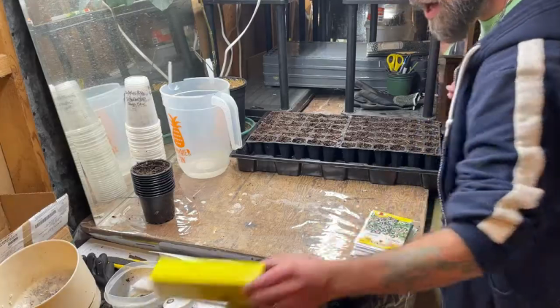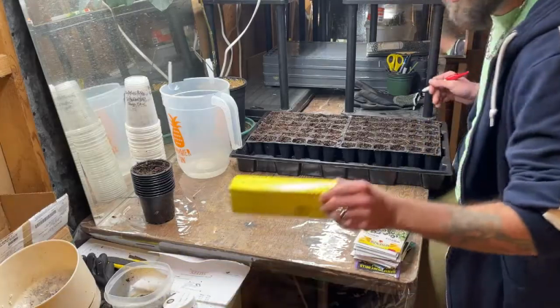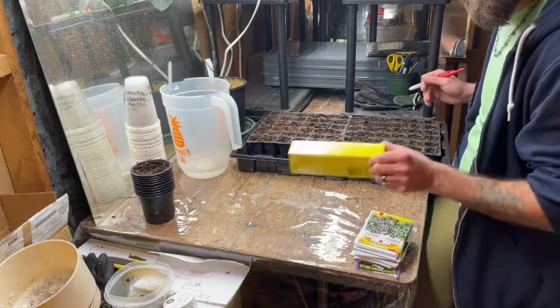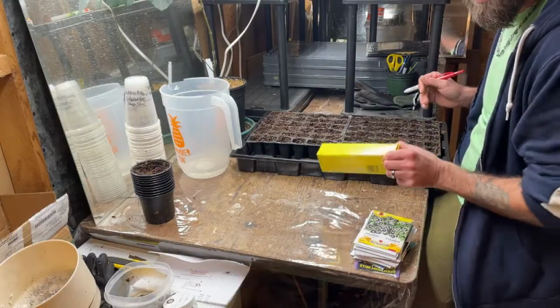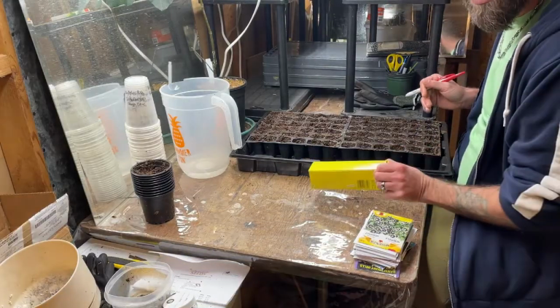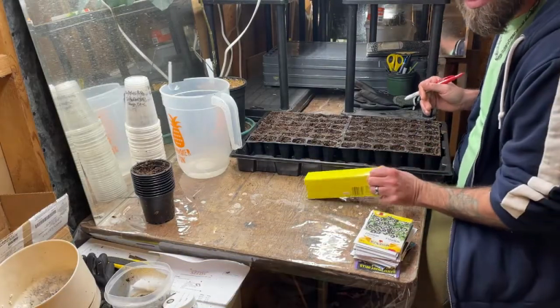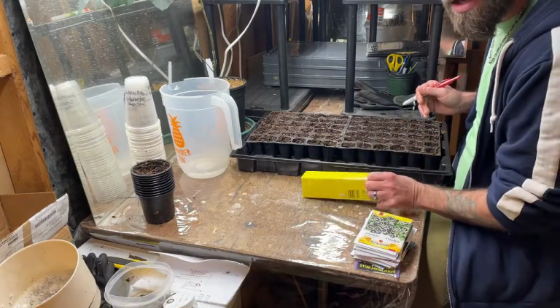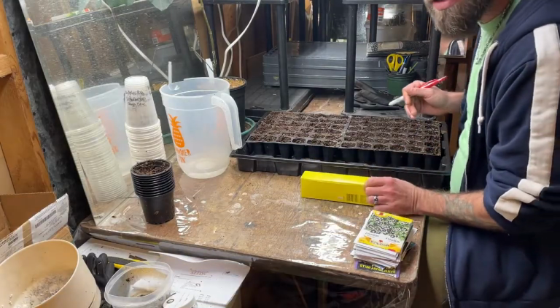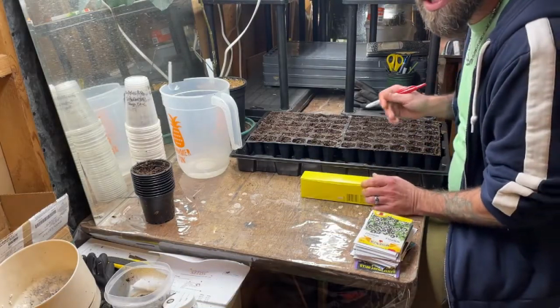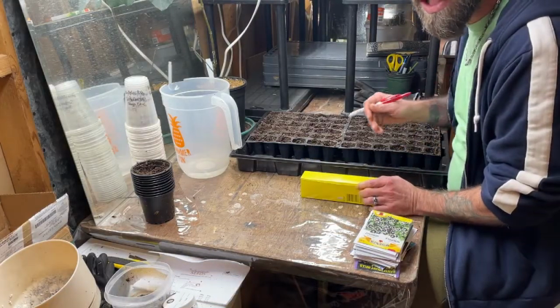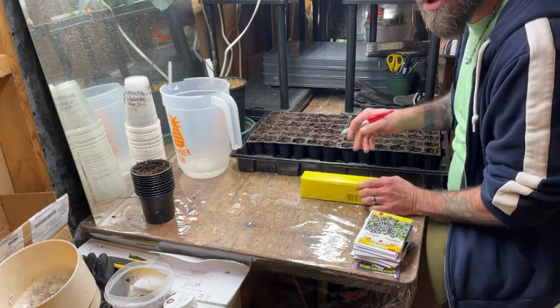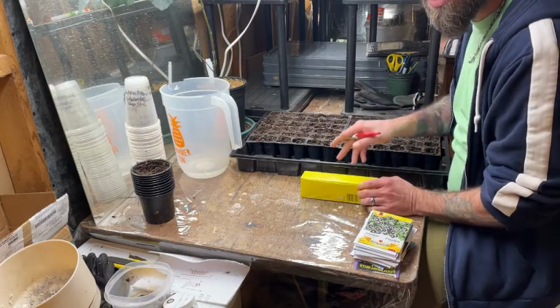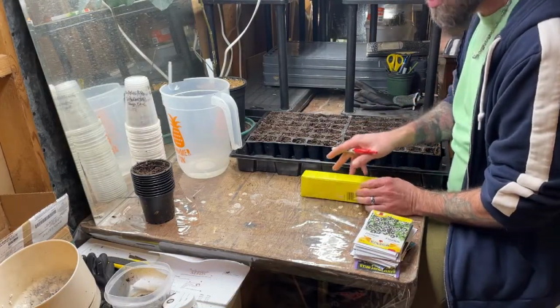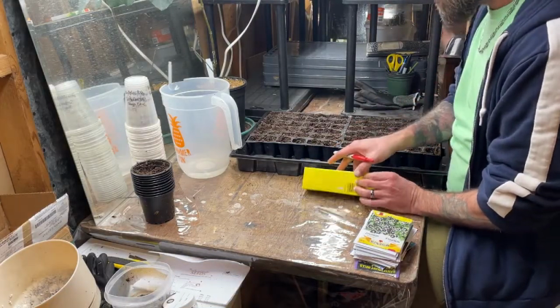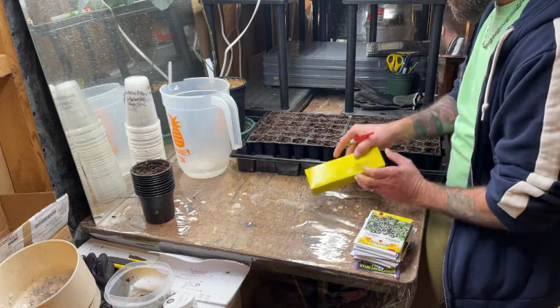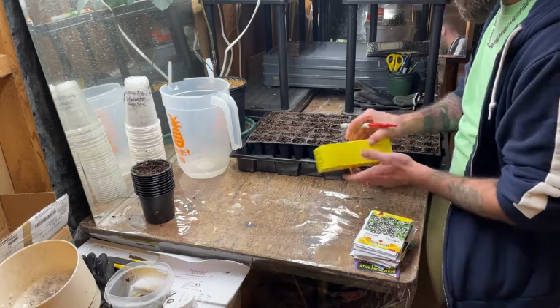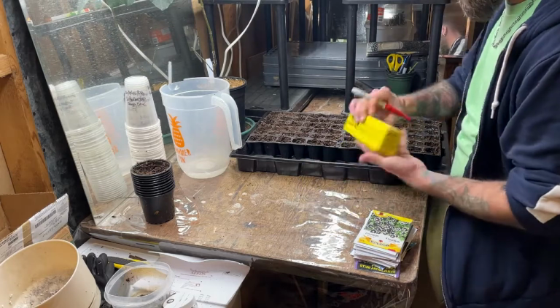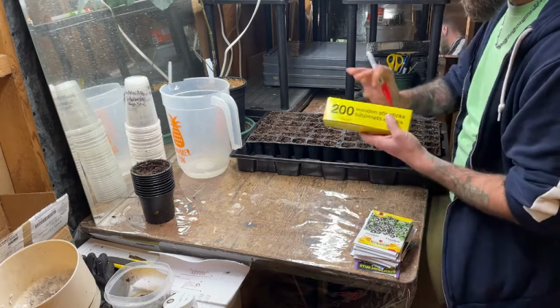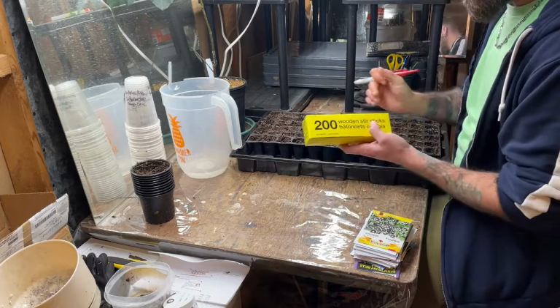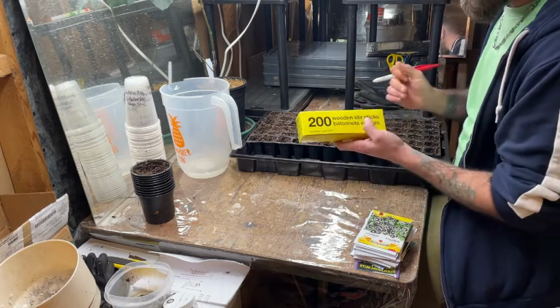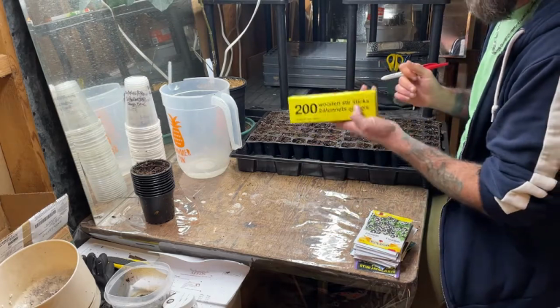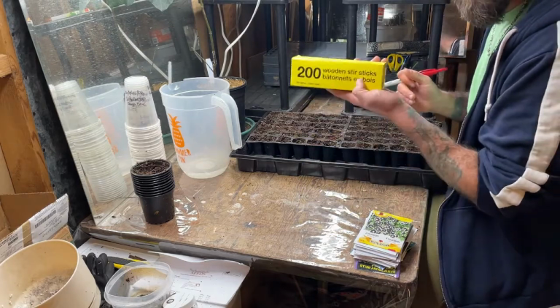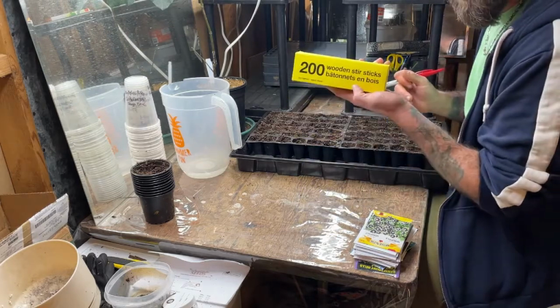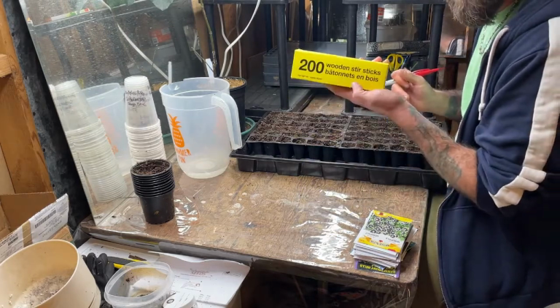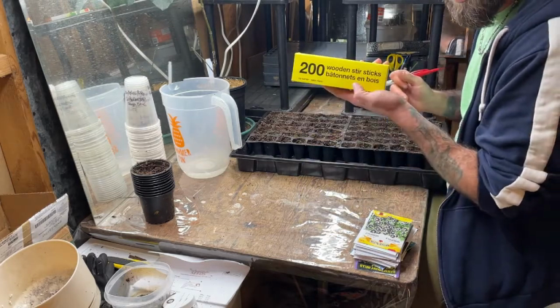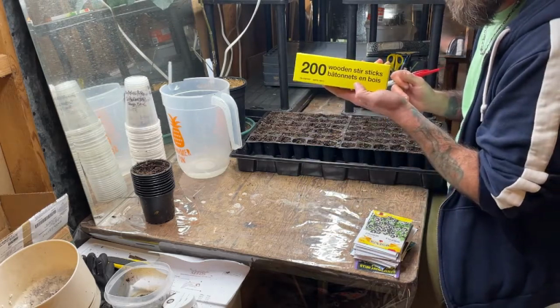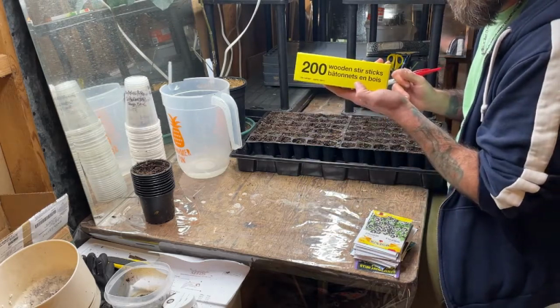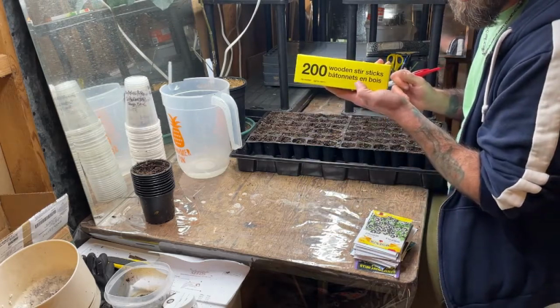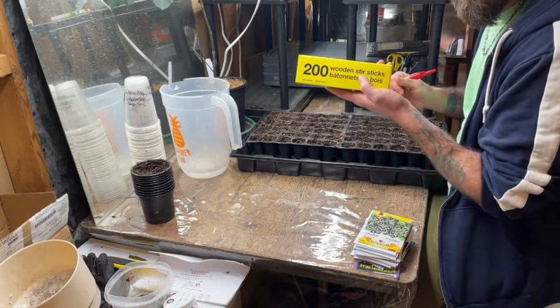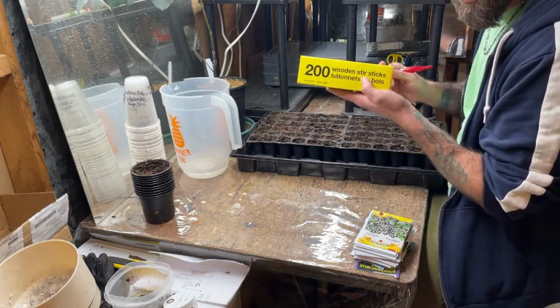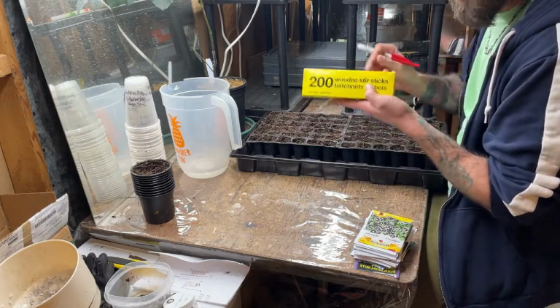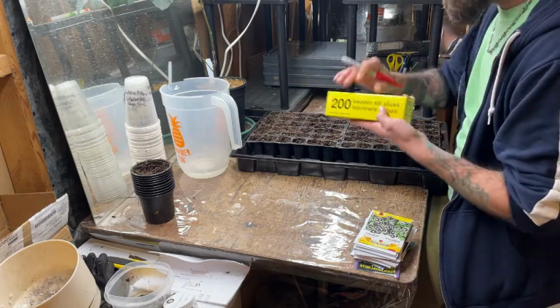Another thing you'll need is something to label your plants. I just got these stir sticks from the dollar store.